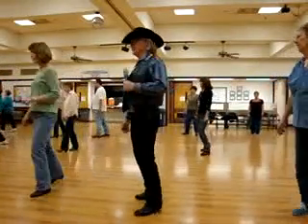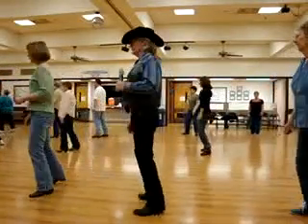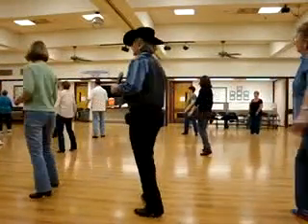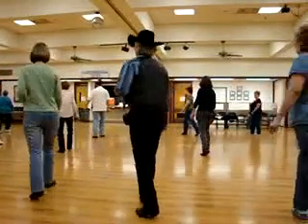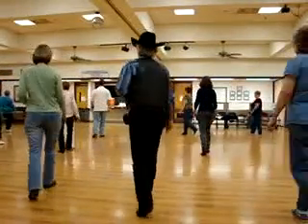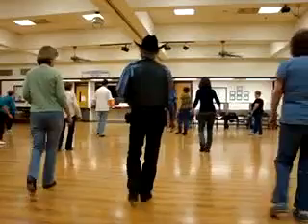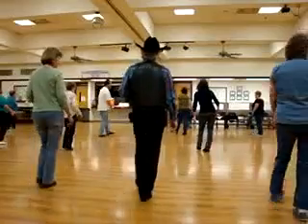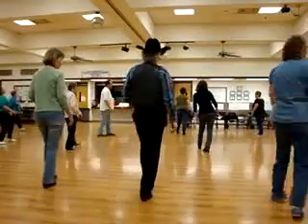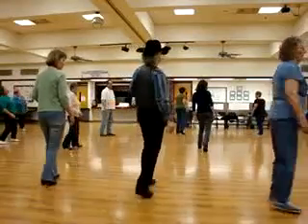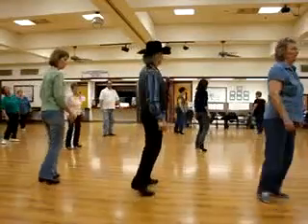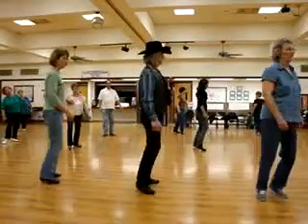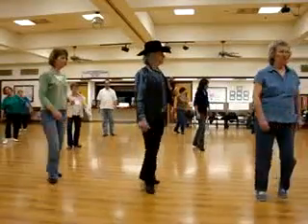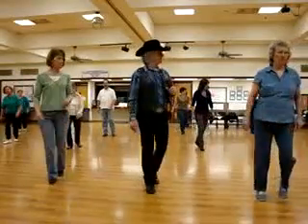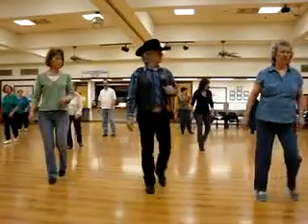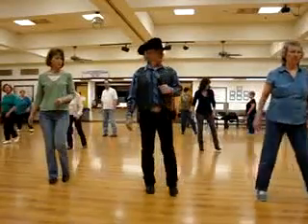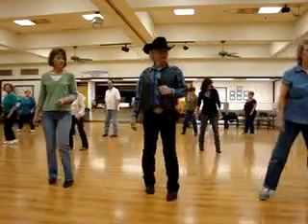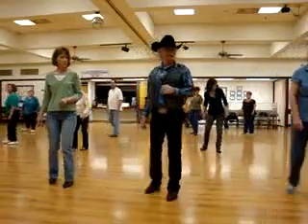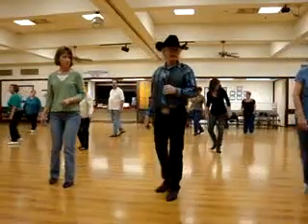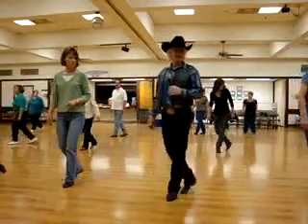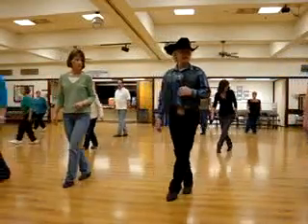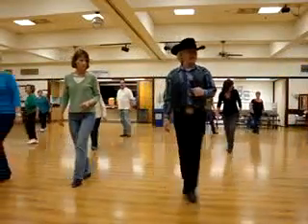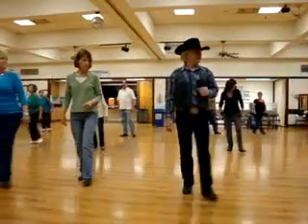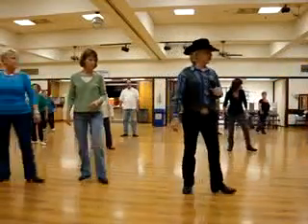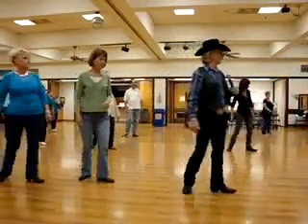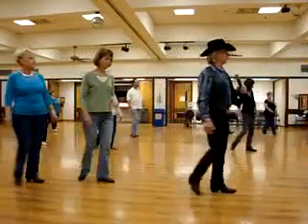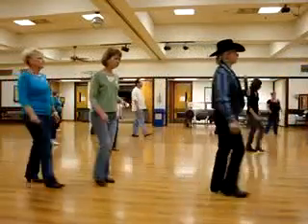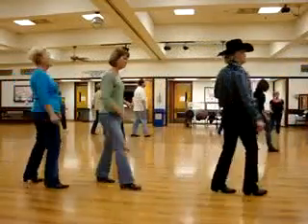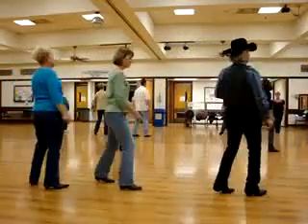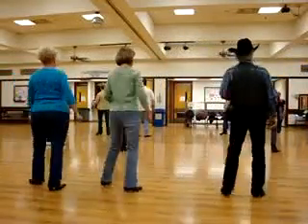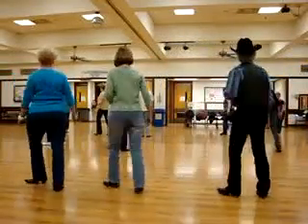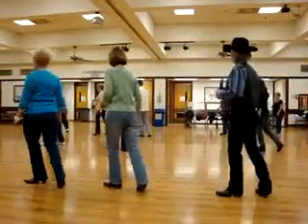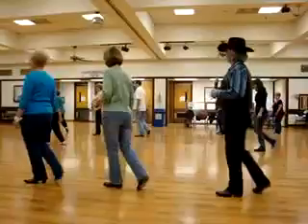Step, turn, and half. Step, turn, and half. Left, right, behind — step, and forward. Right, turn, and half.